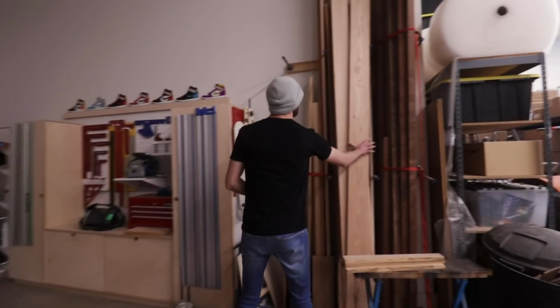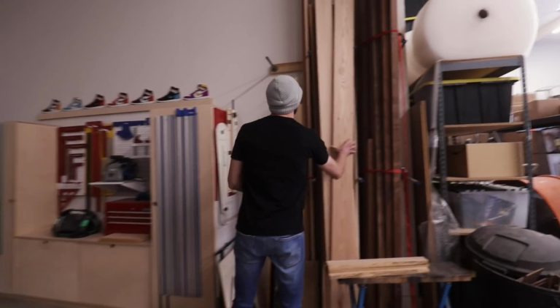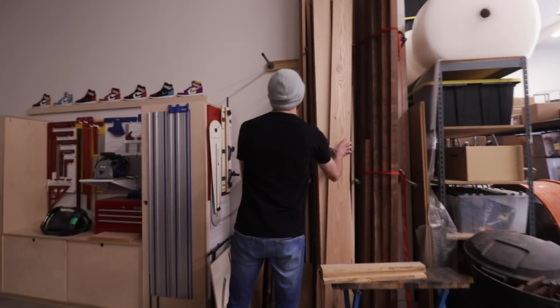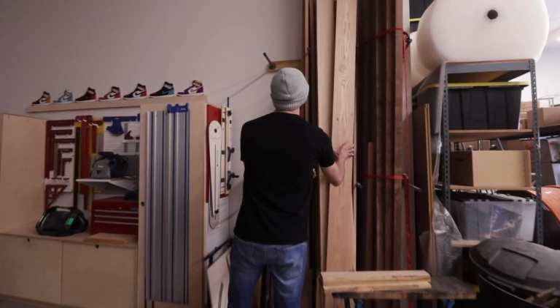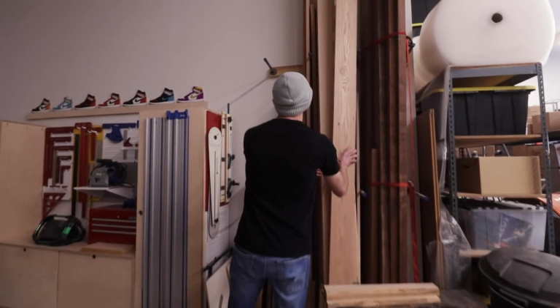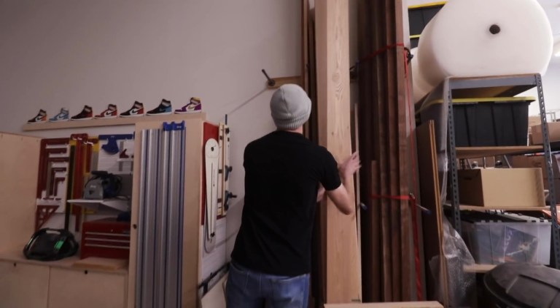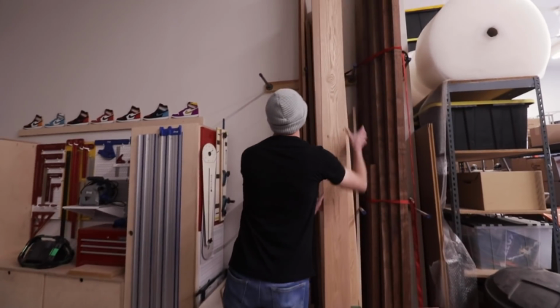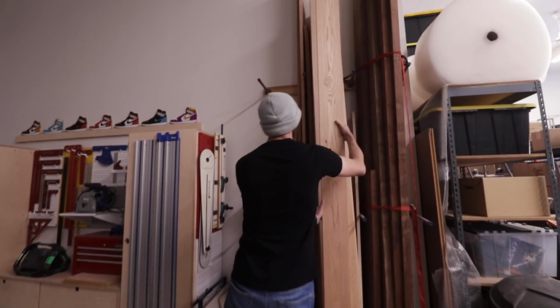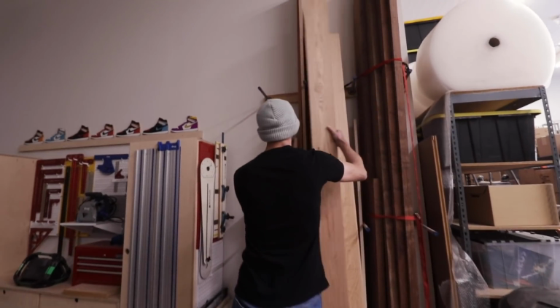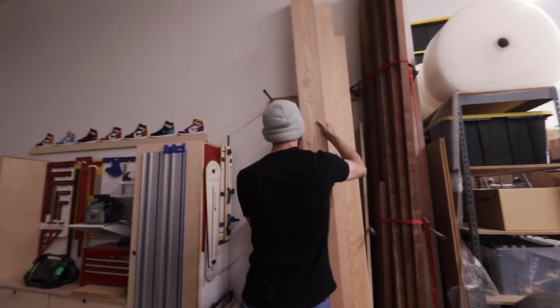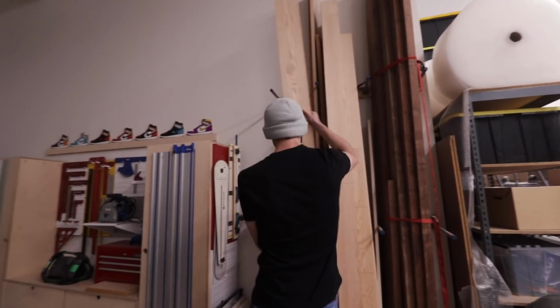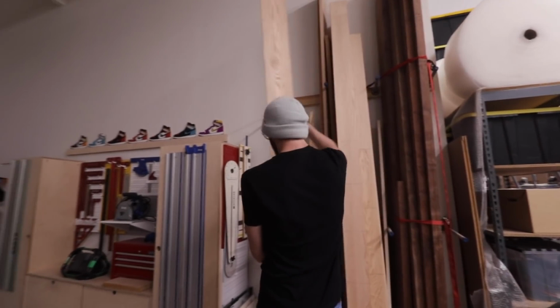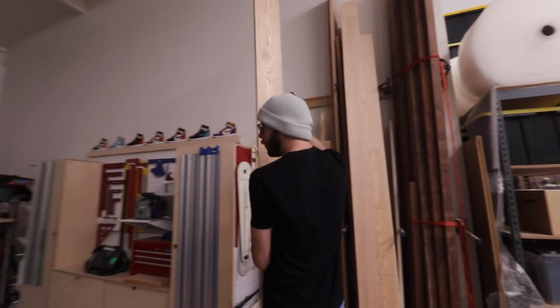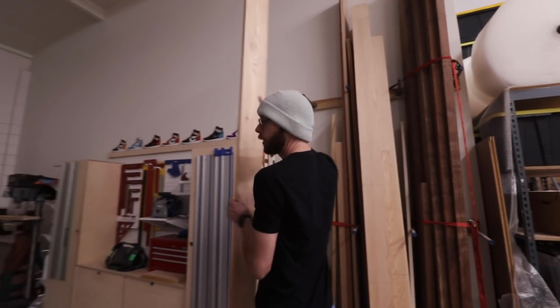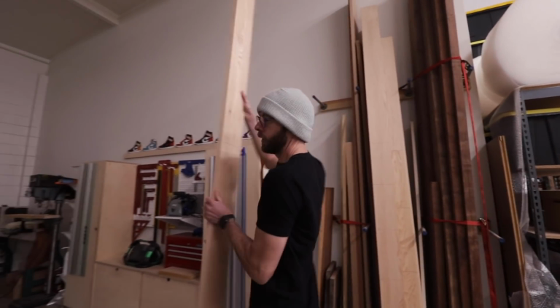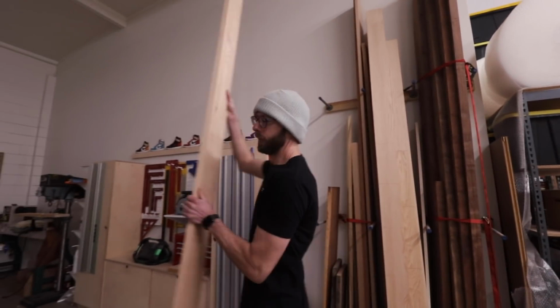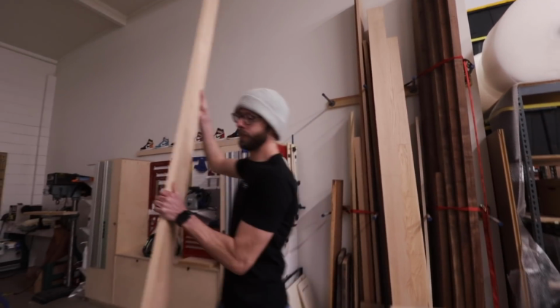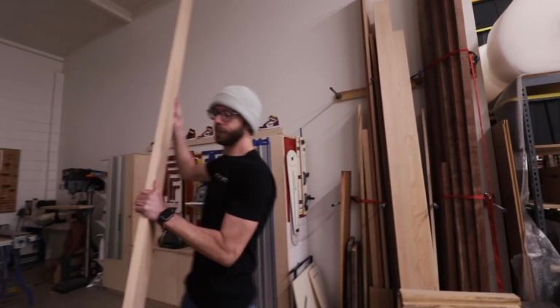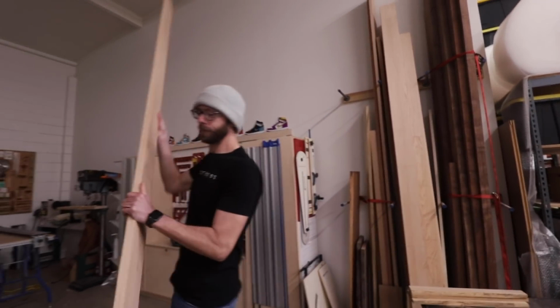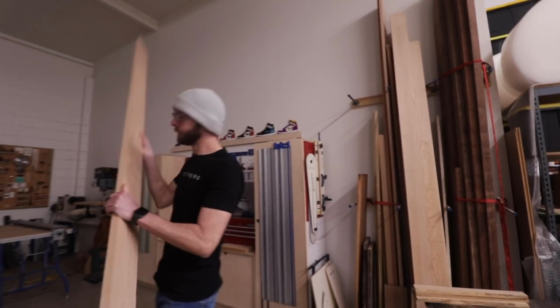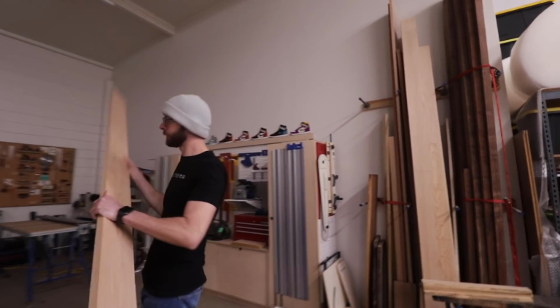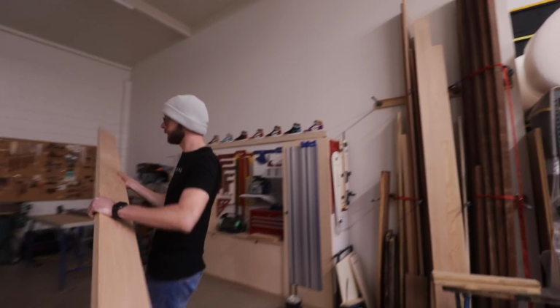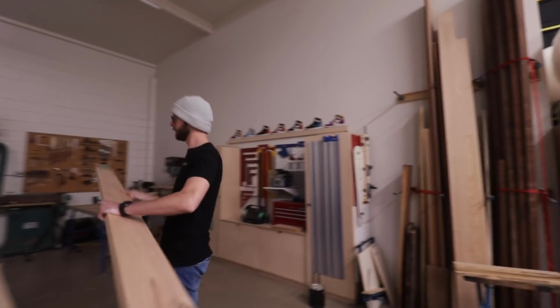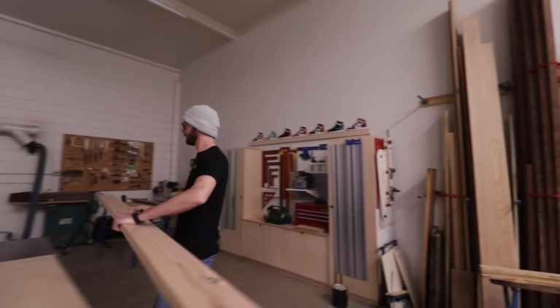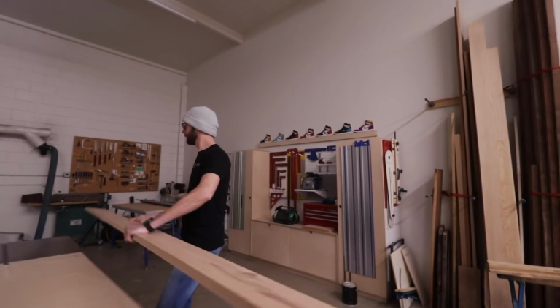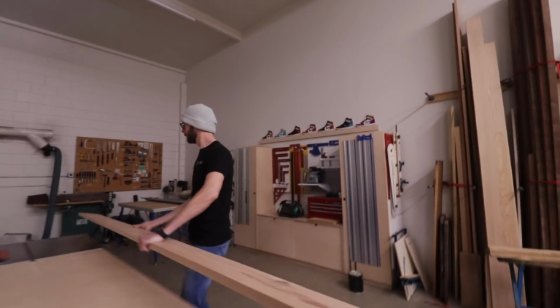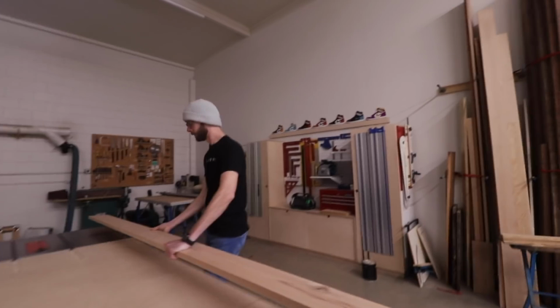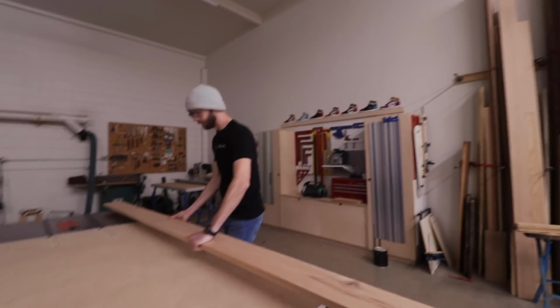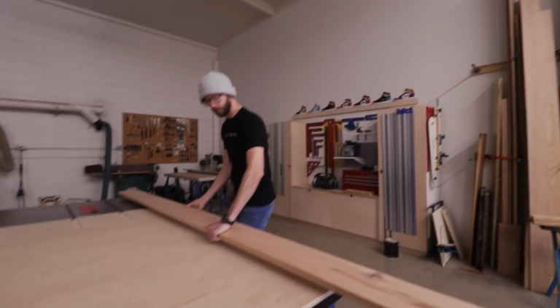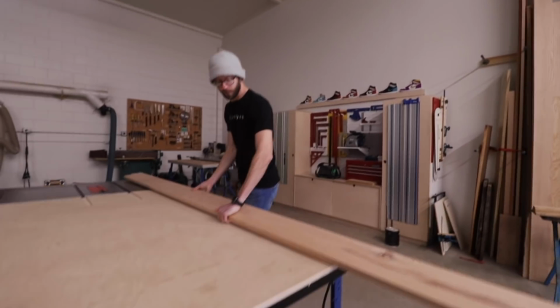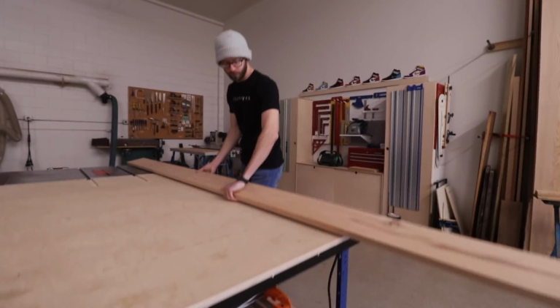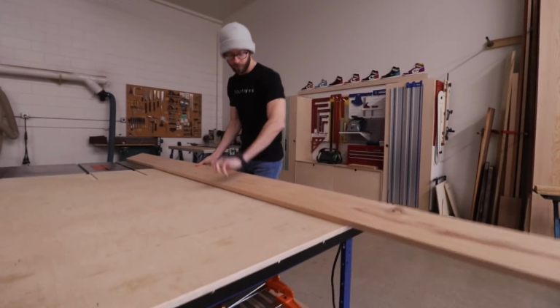Once we had everything at the shop, we started by turning on a few lights and then grabbing the material that we thought we might need to make everything.